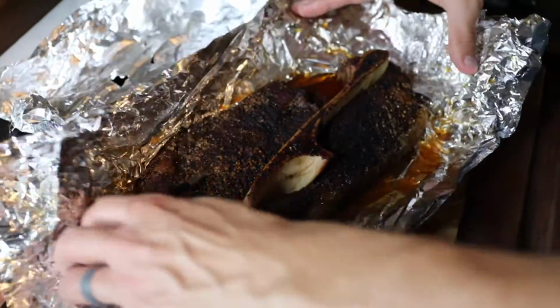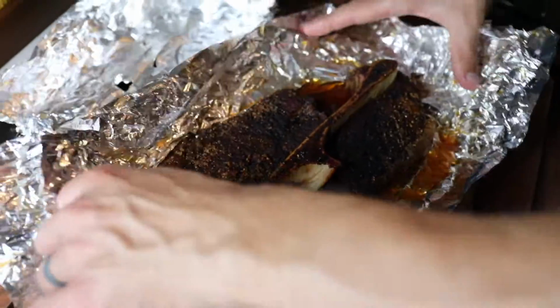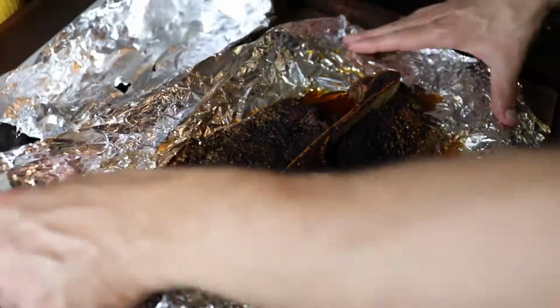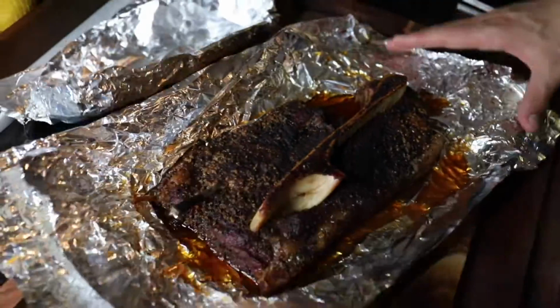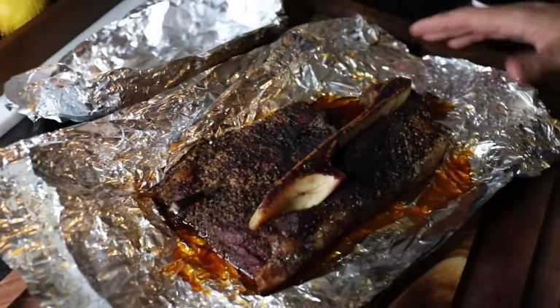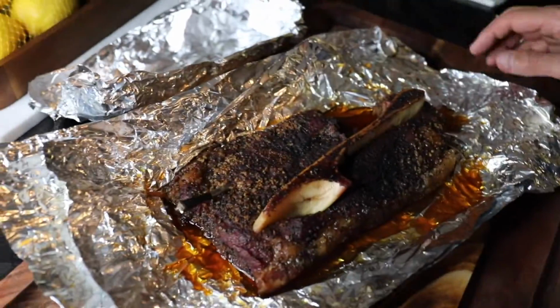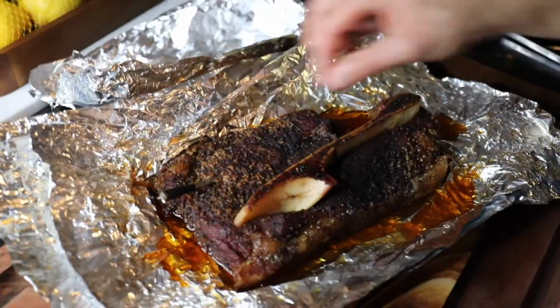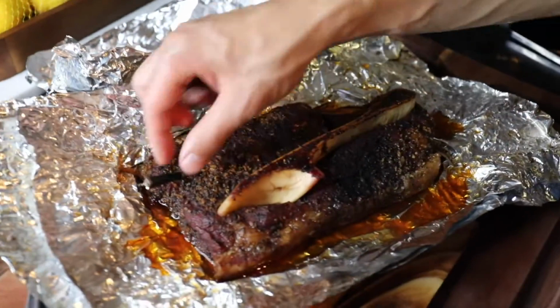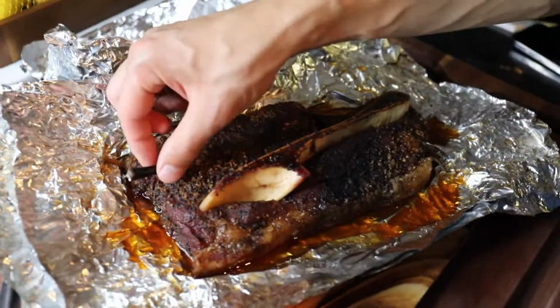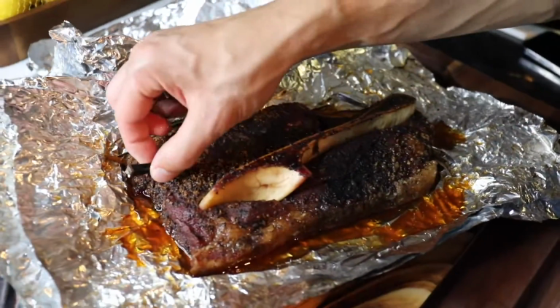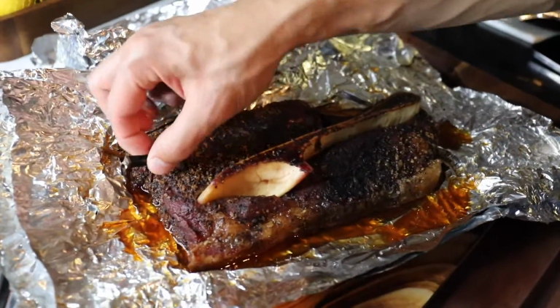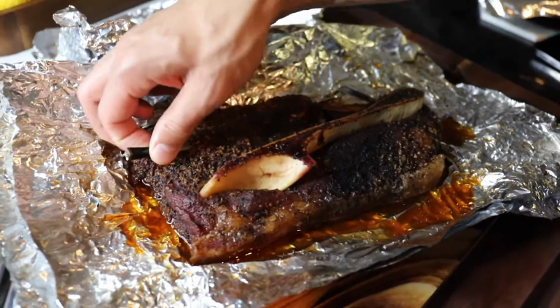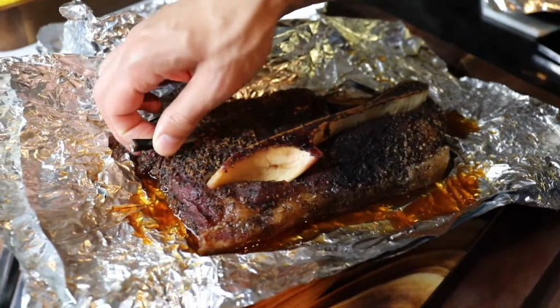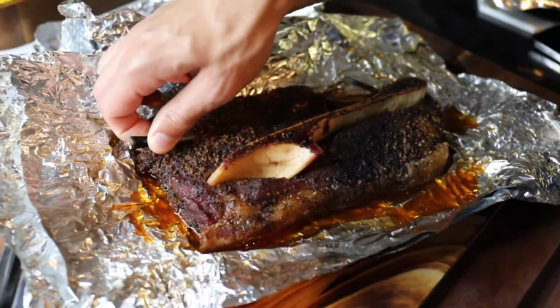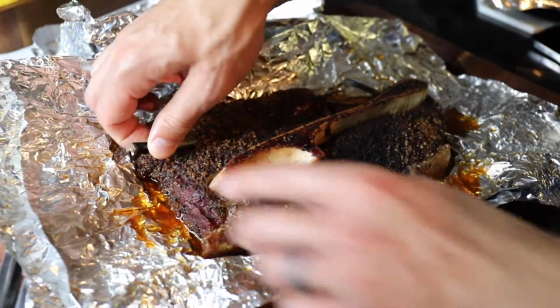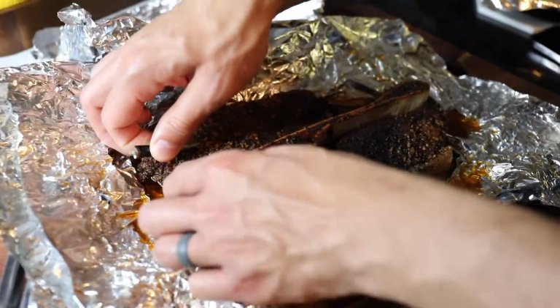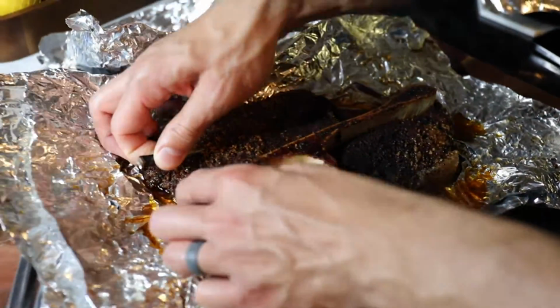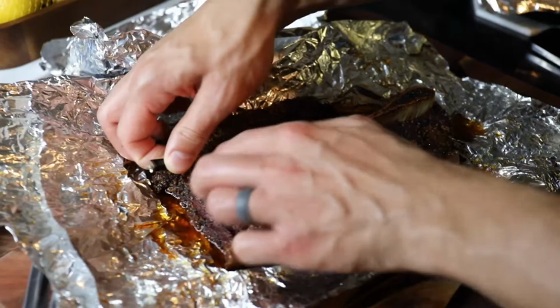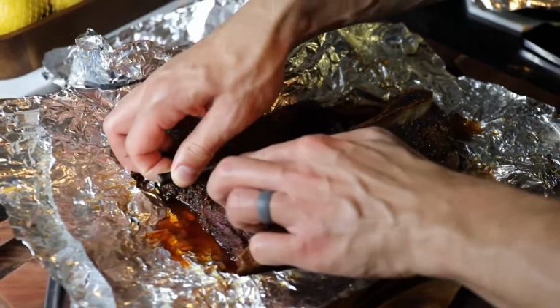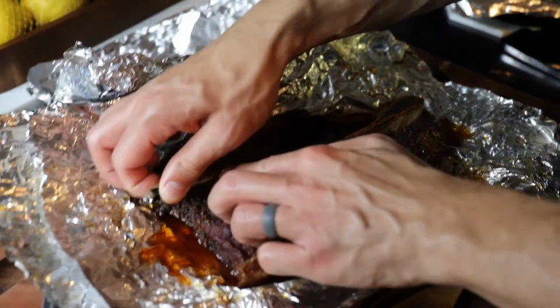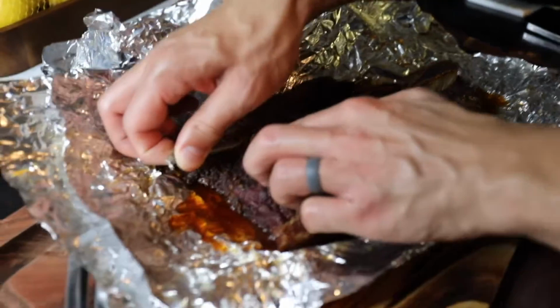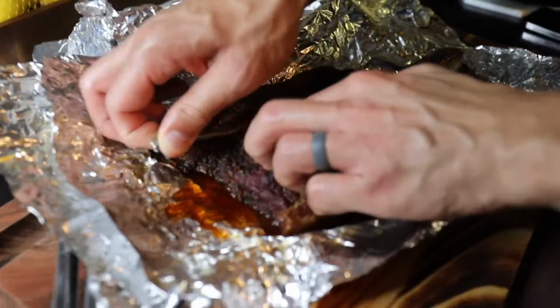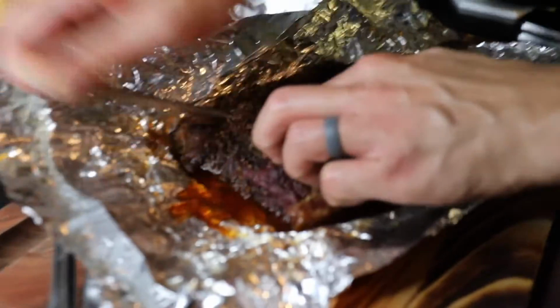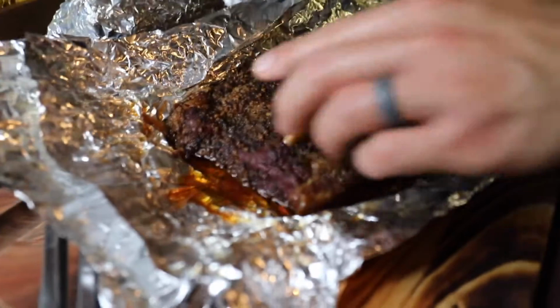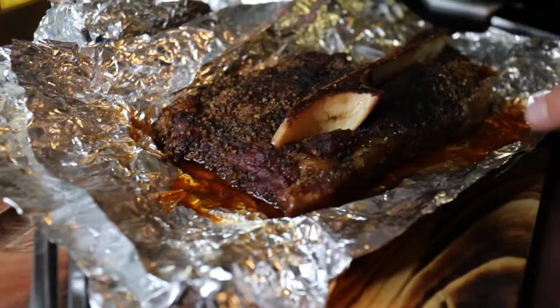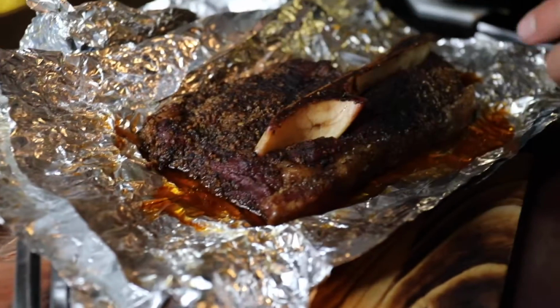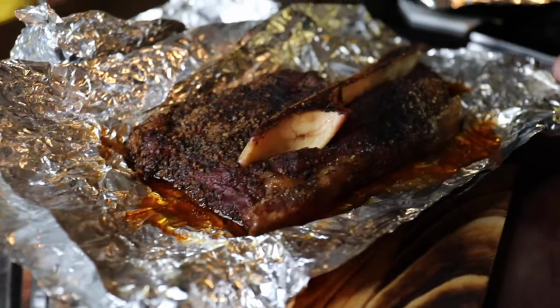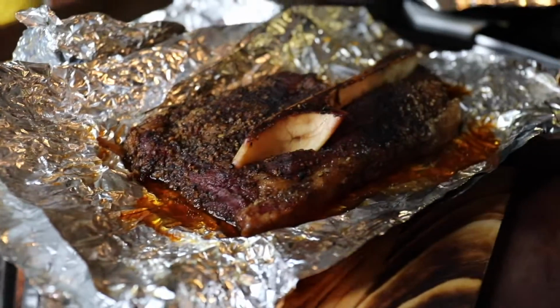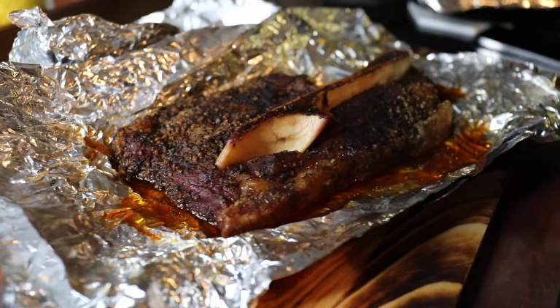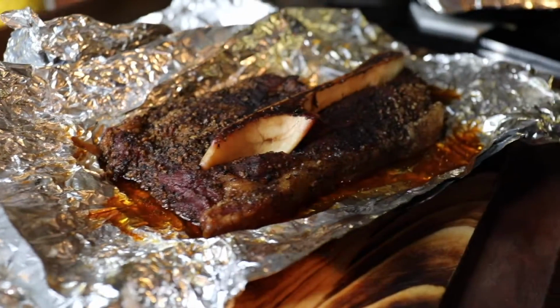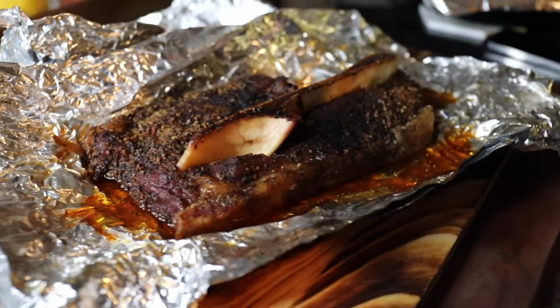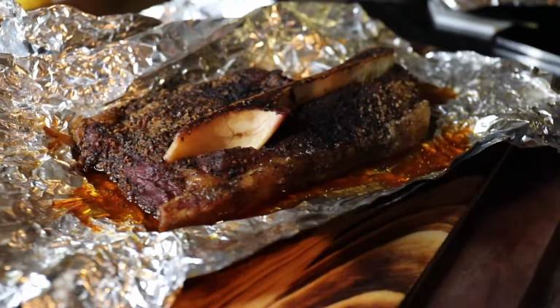You want to check the done temperature — 190 degrees Fahrenheit — which means it's going to be about fall-apart tender.